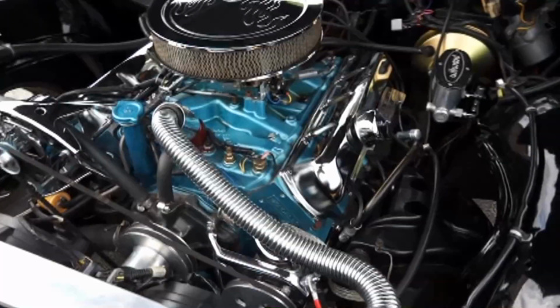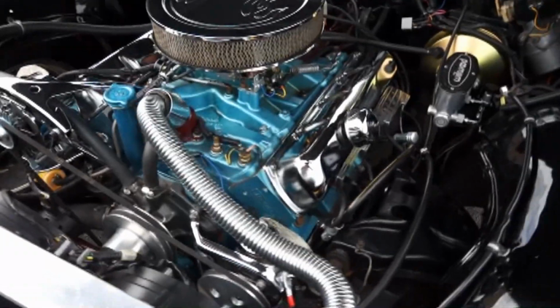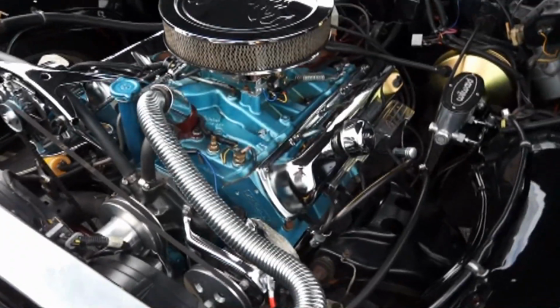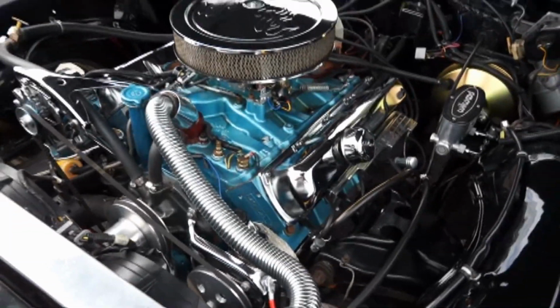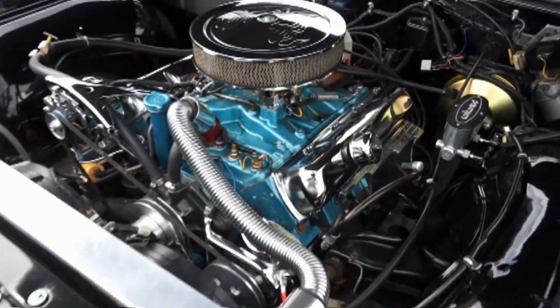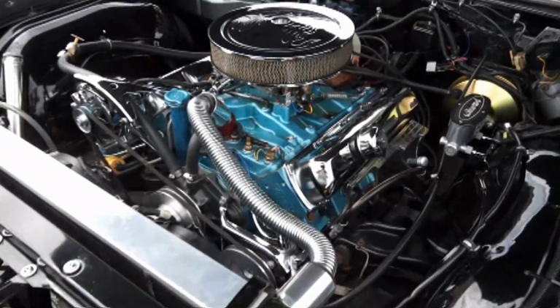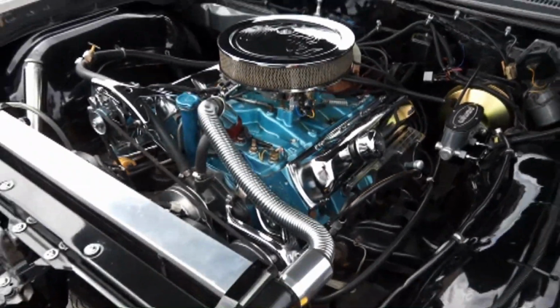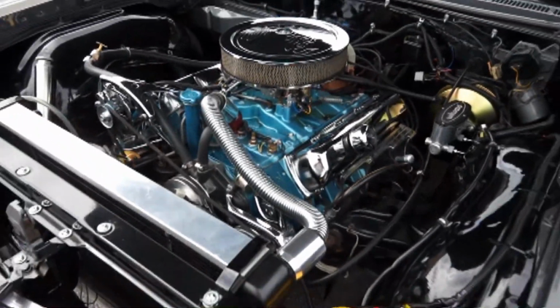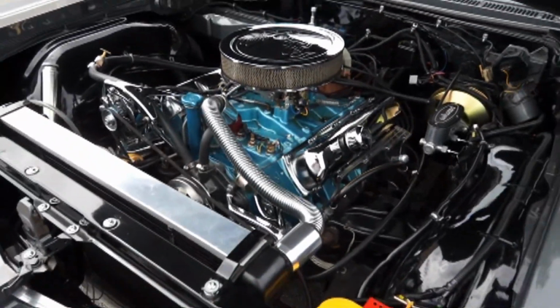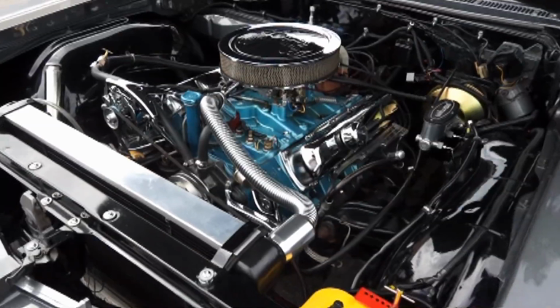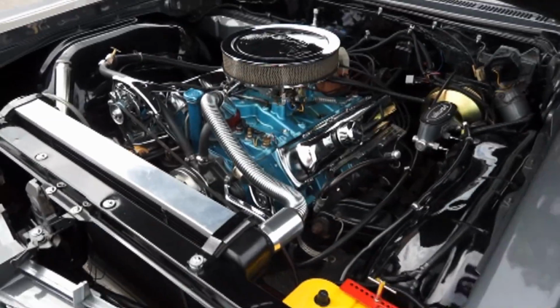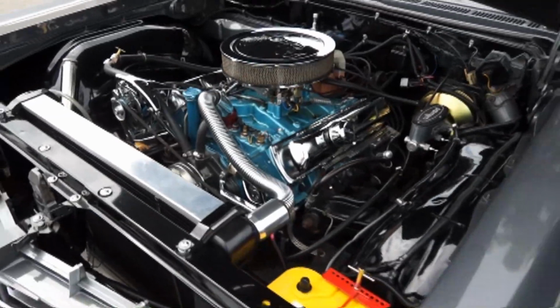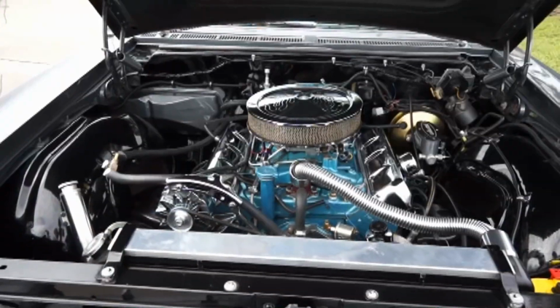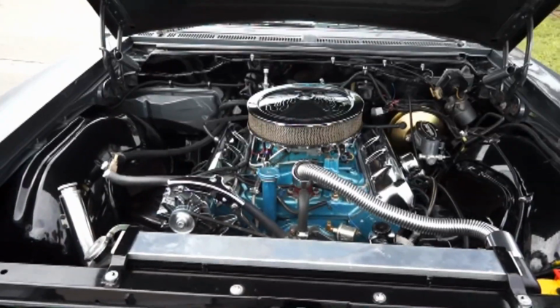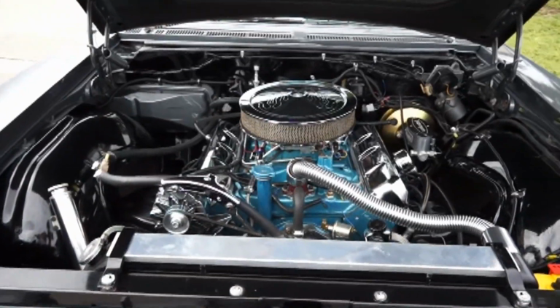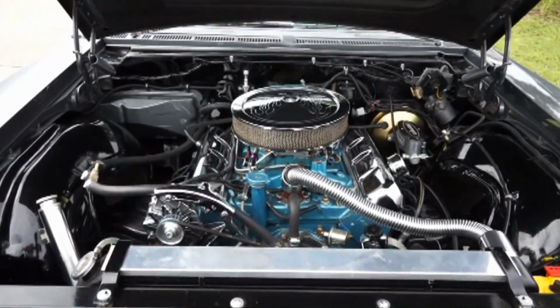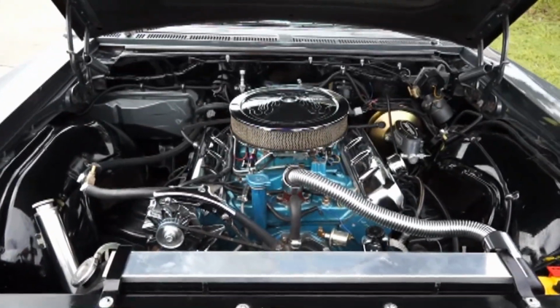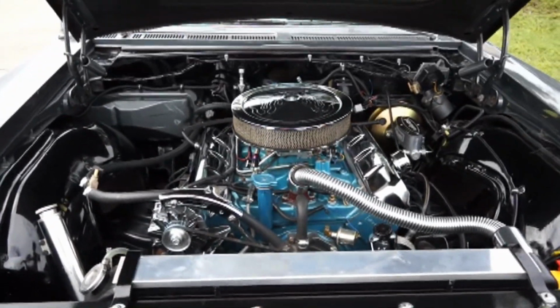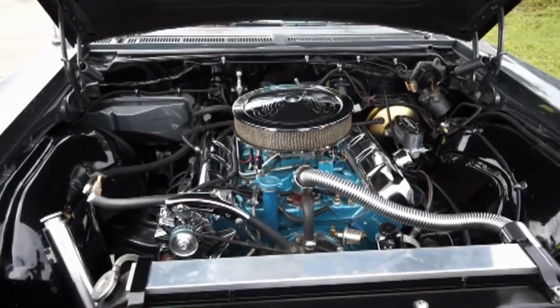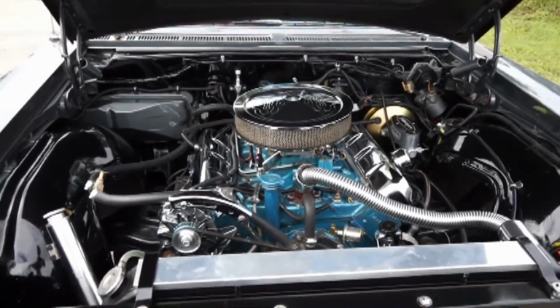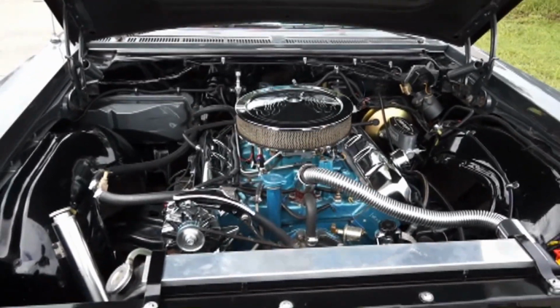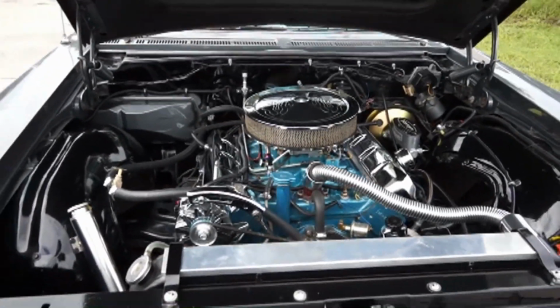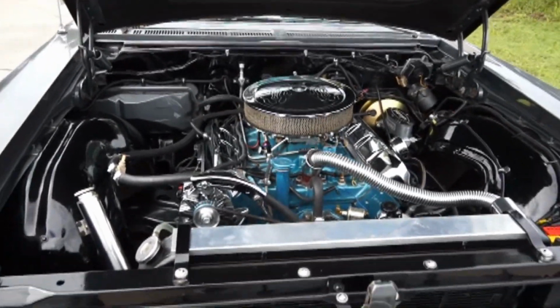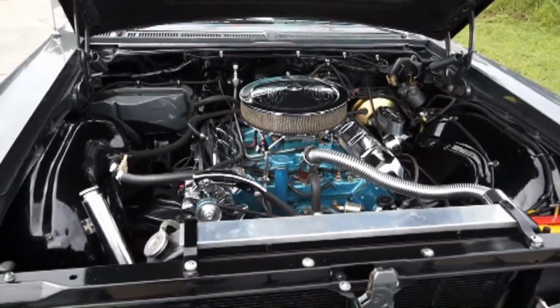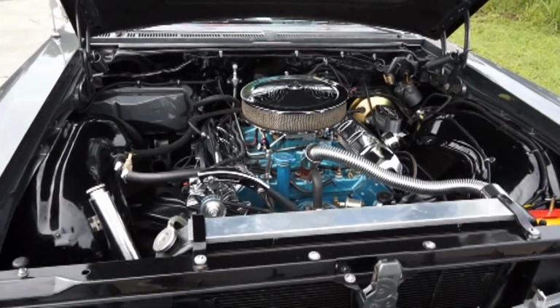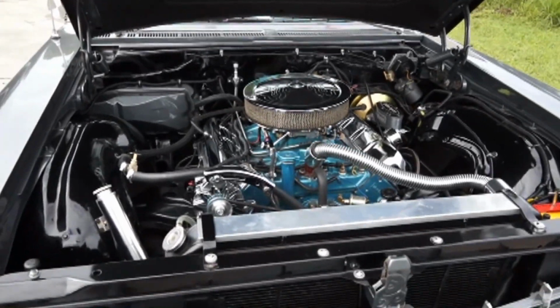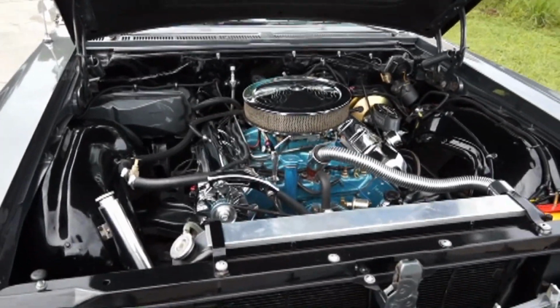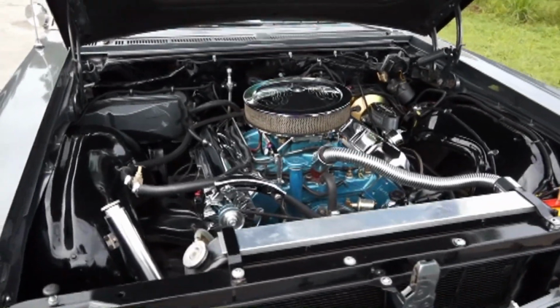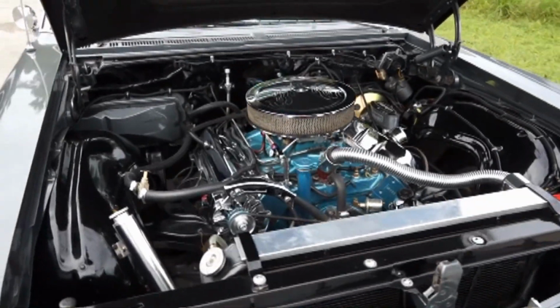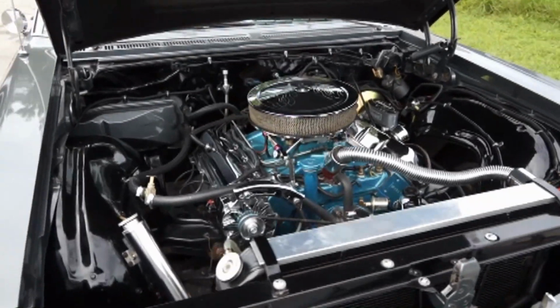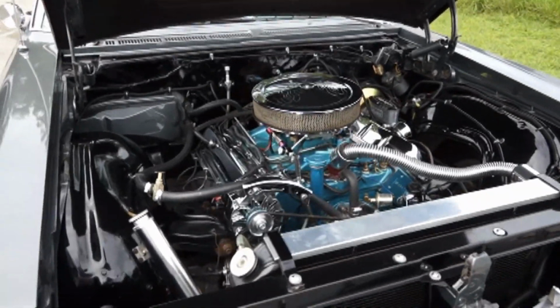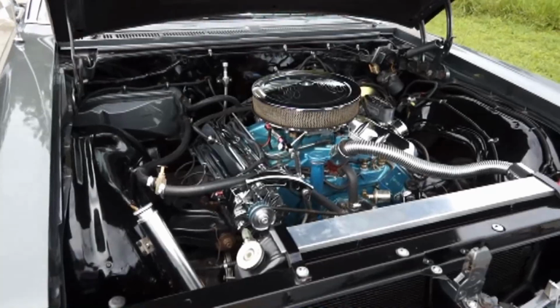Motor features include a dual roller timing chain, Mondello cam, Melling oil pump, and electric lines.